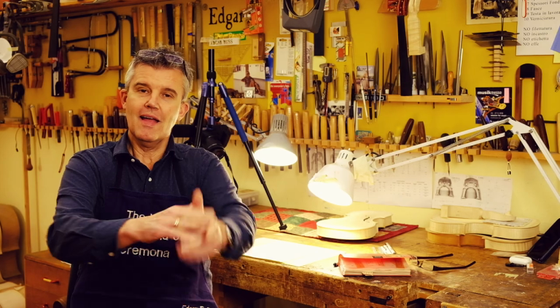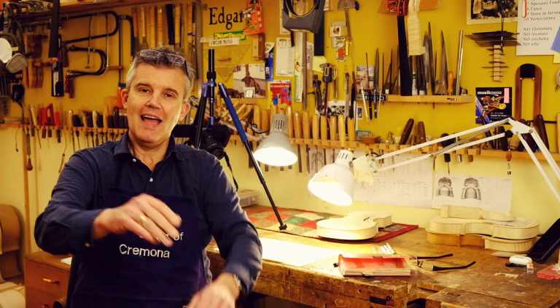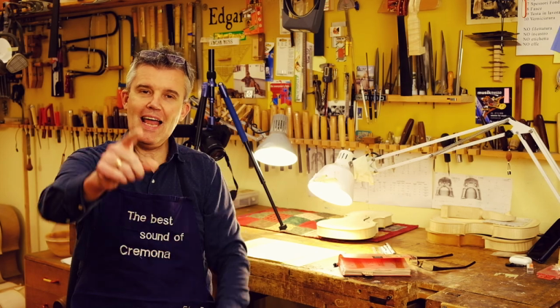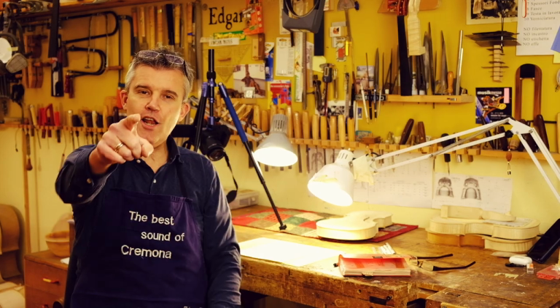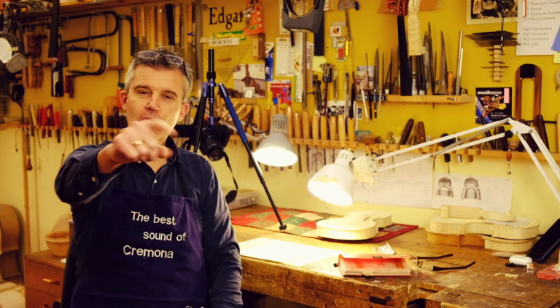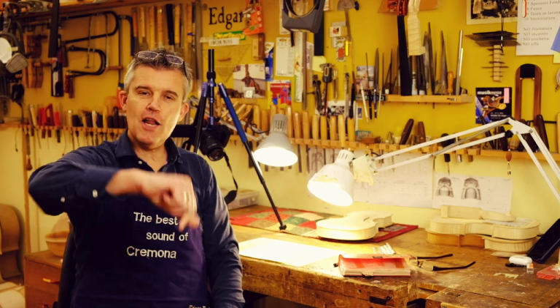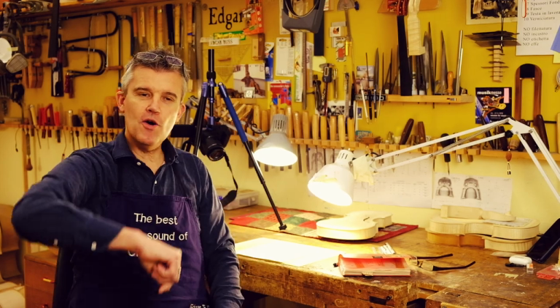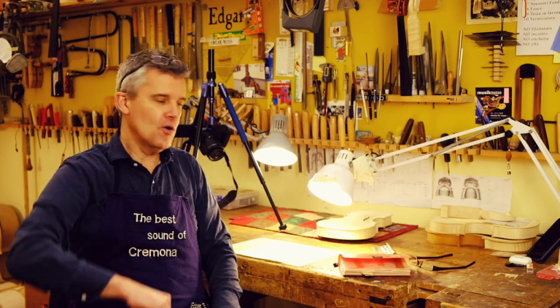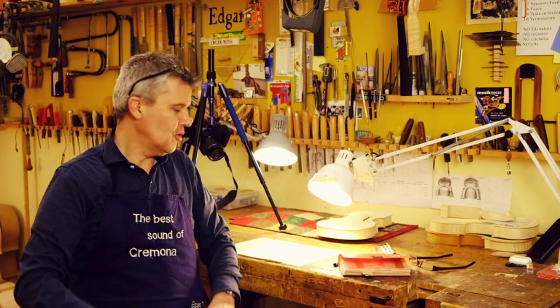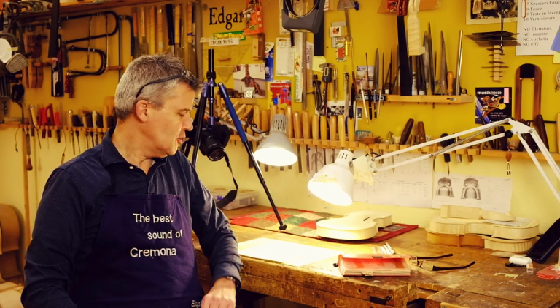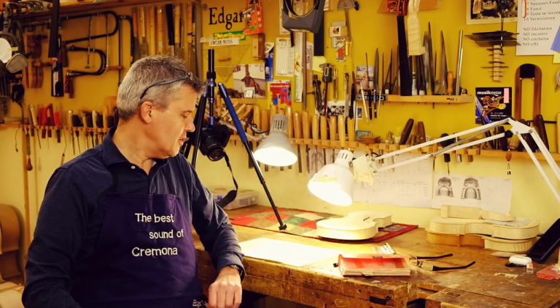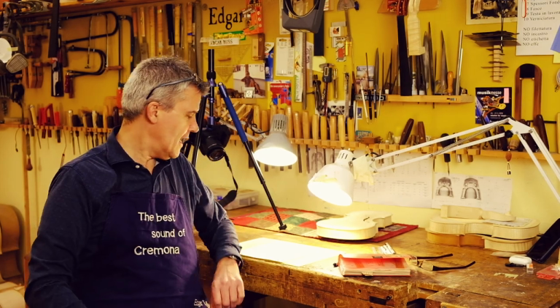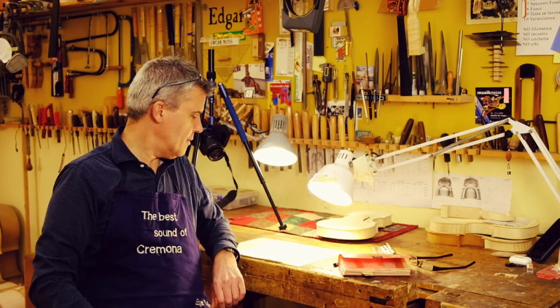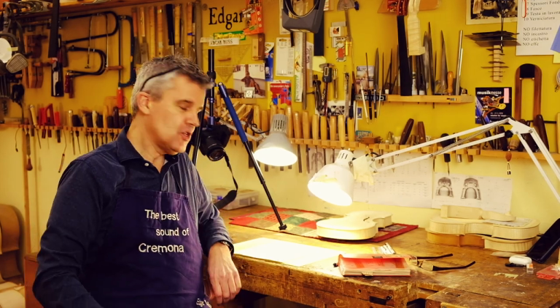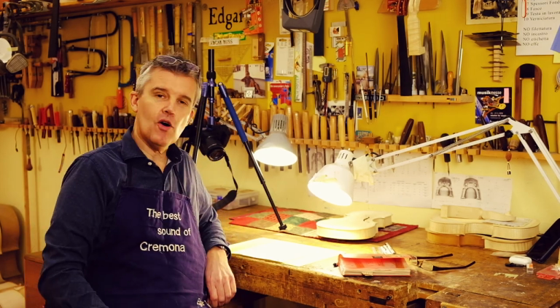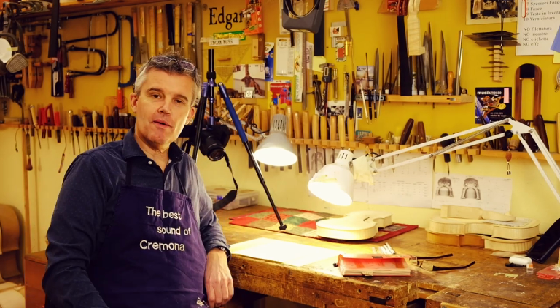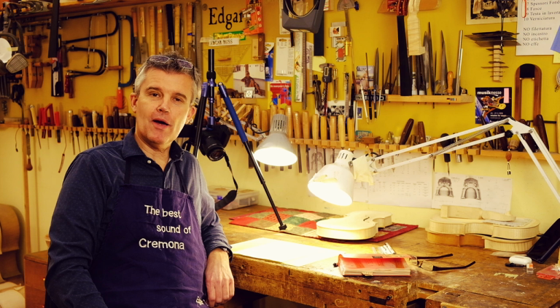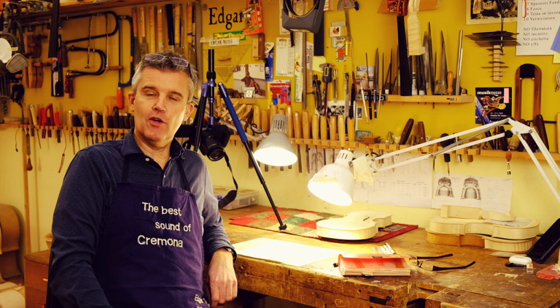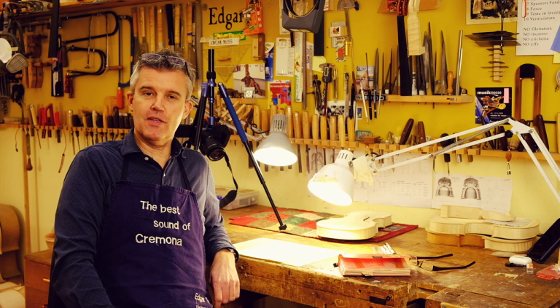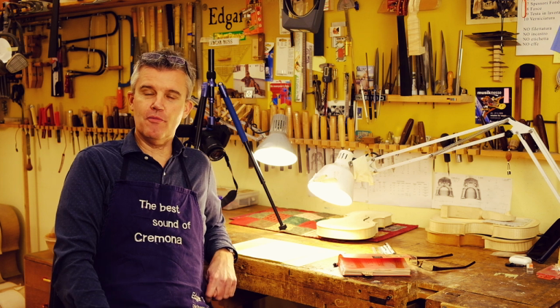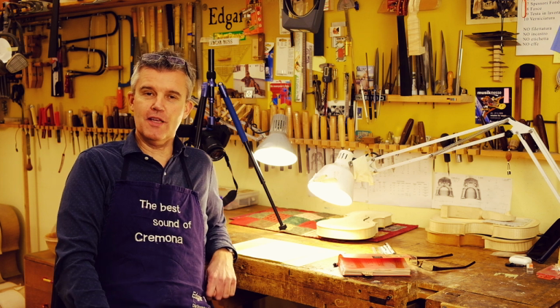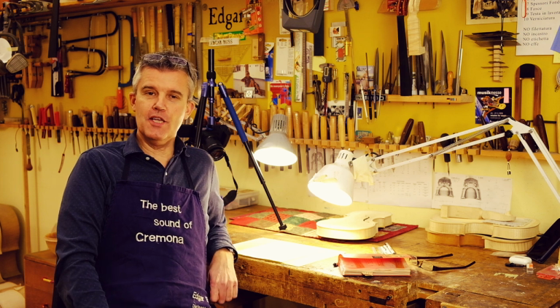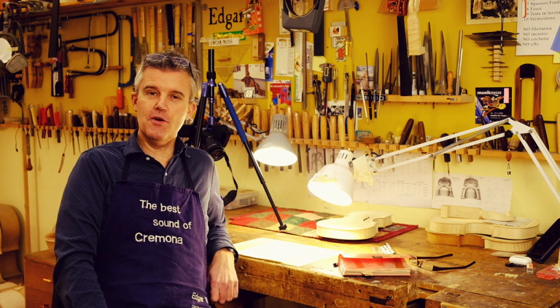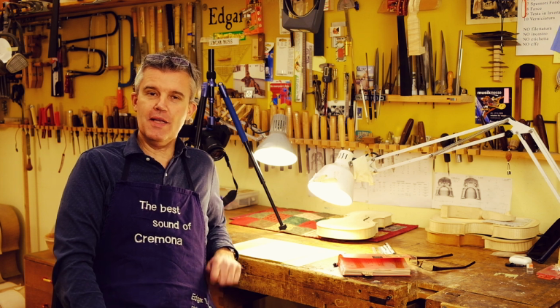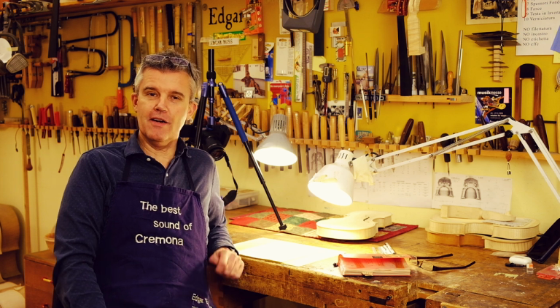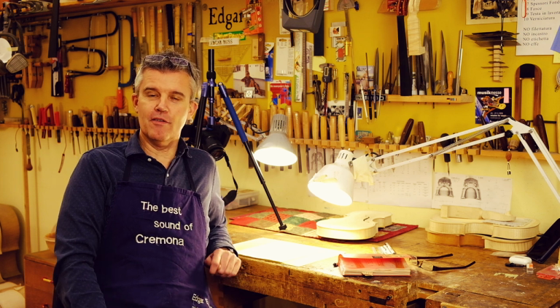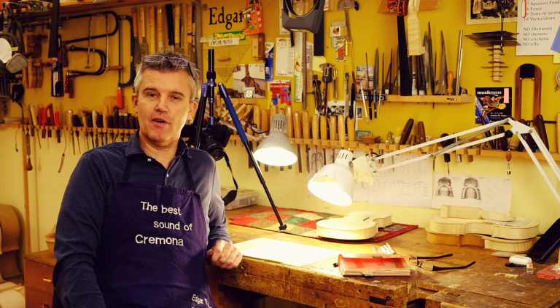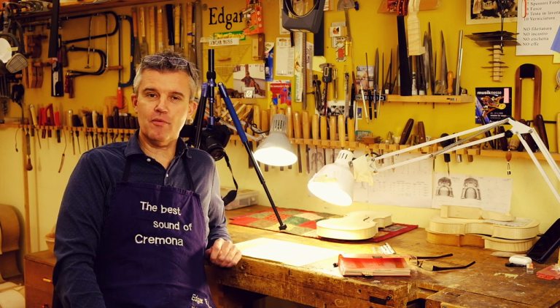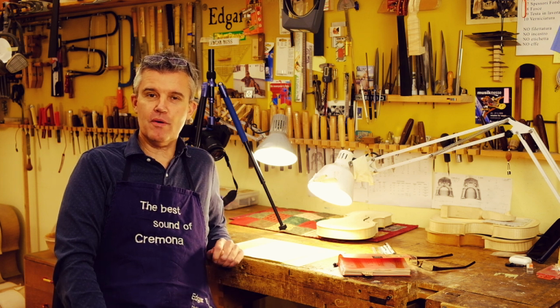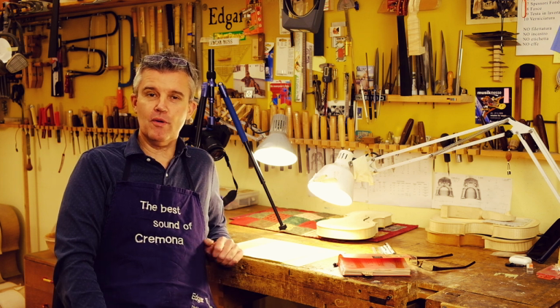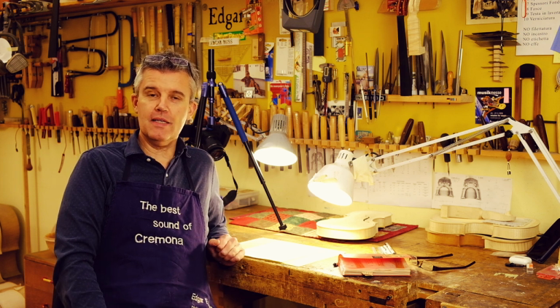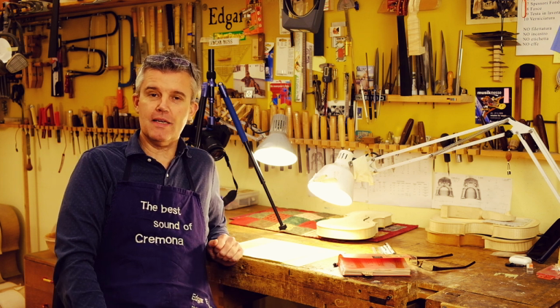Hello, hello! Today we talk about something new here from Cremona, Italy.